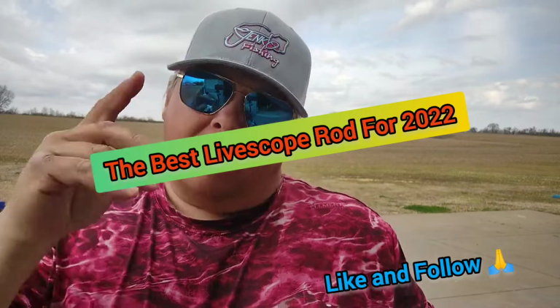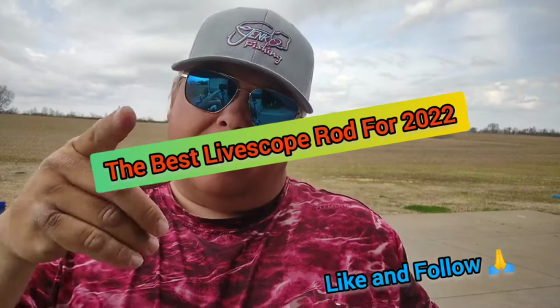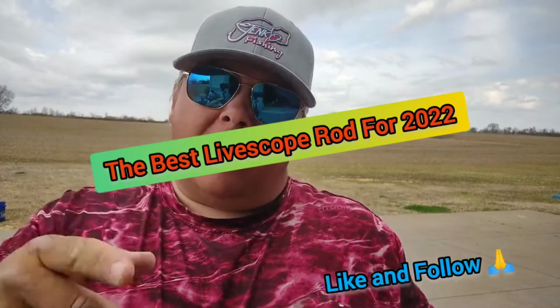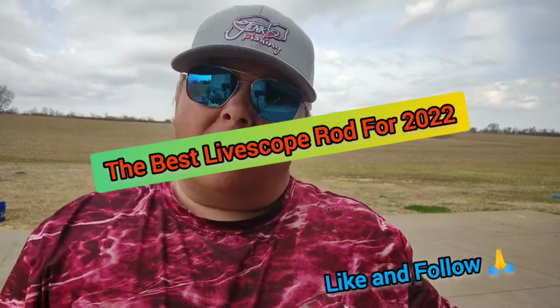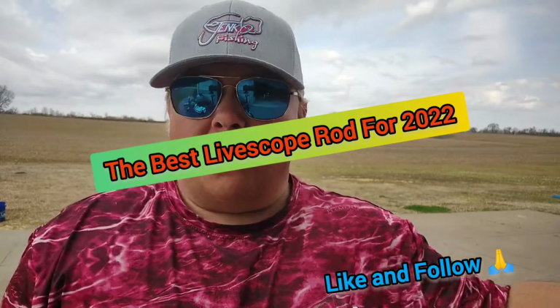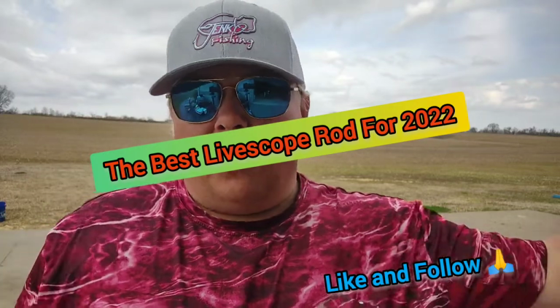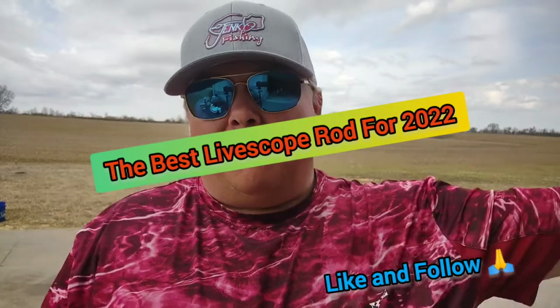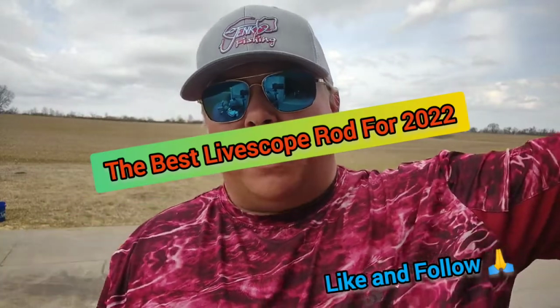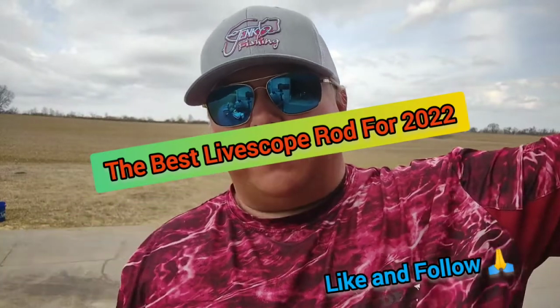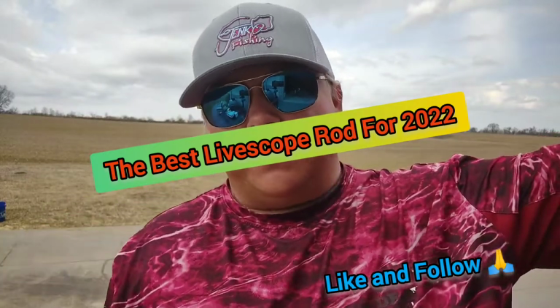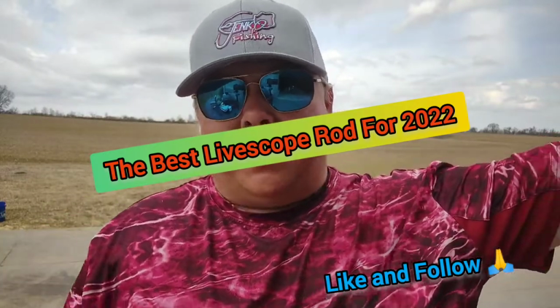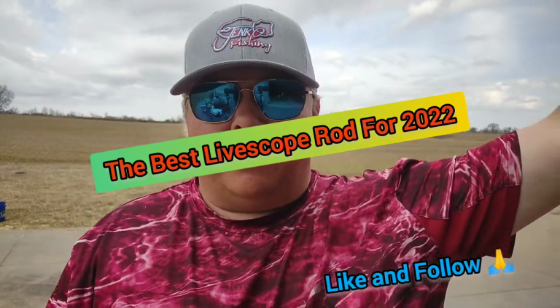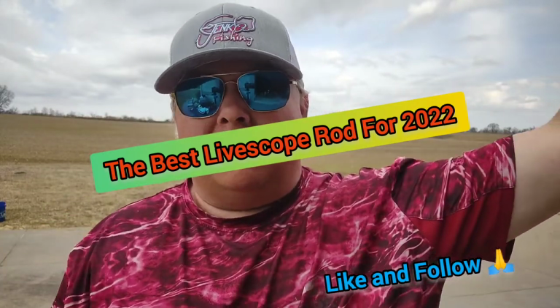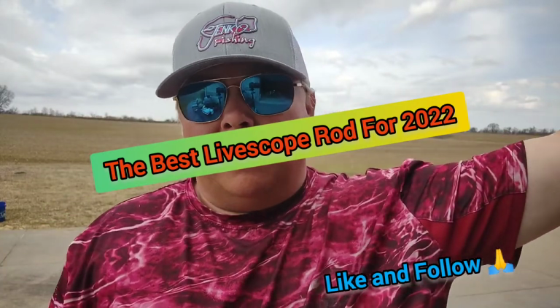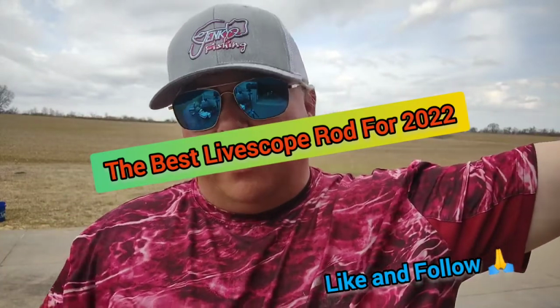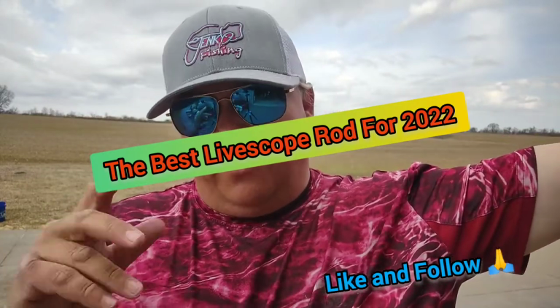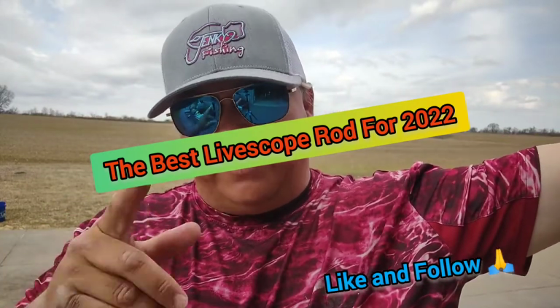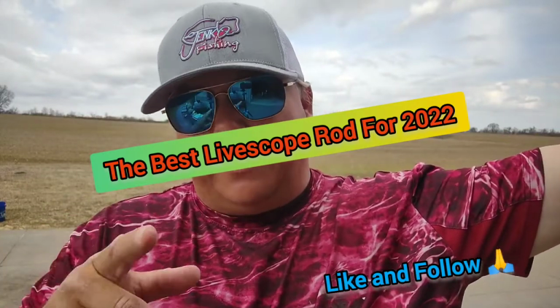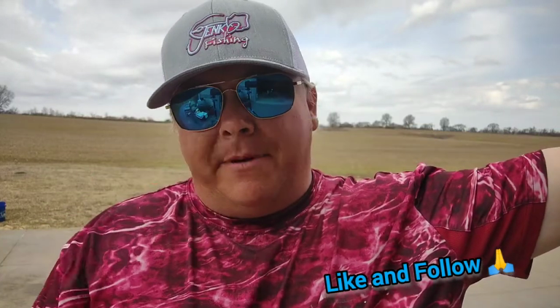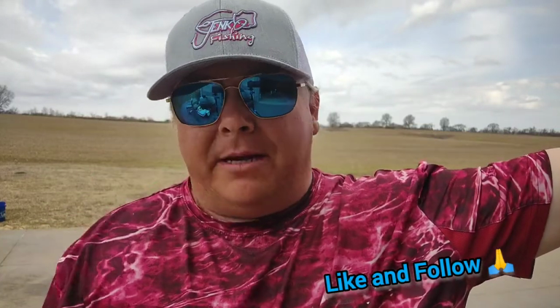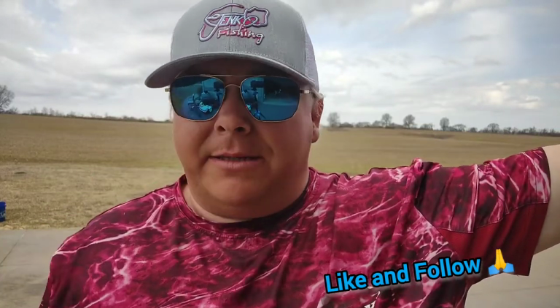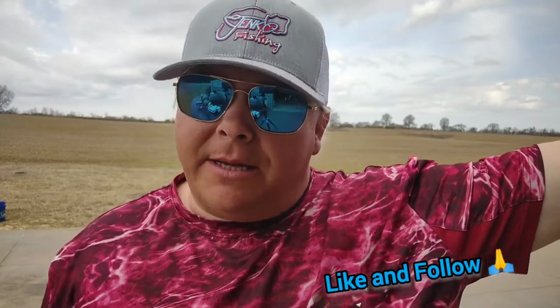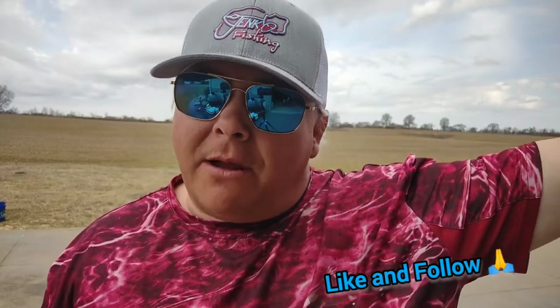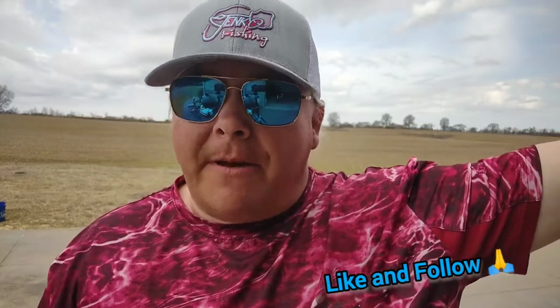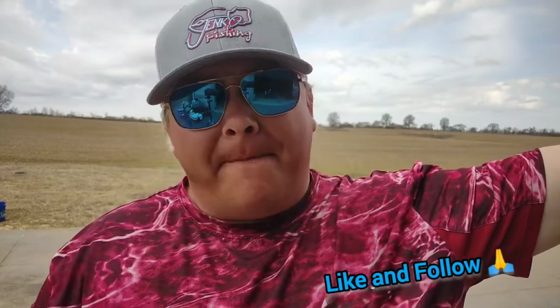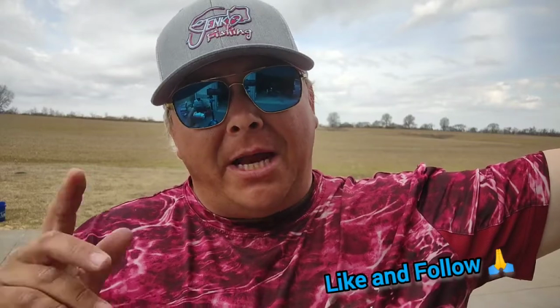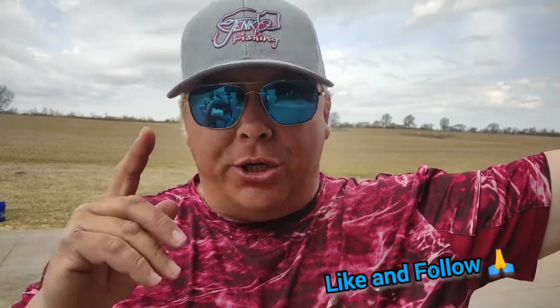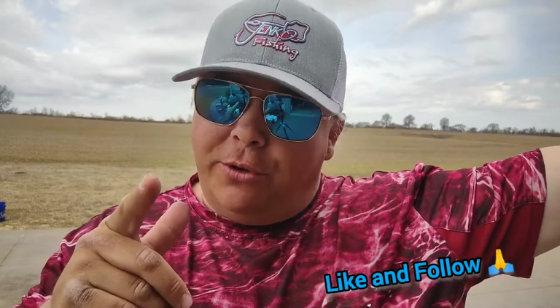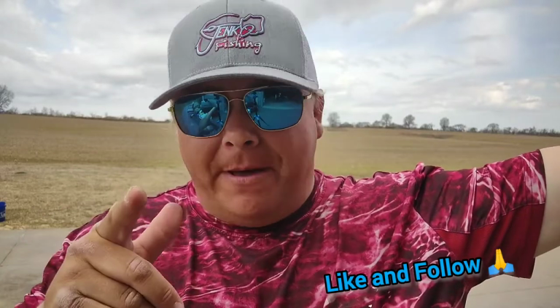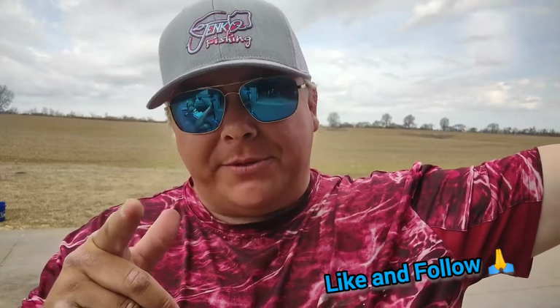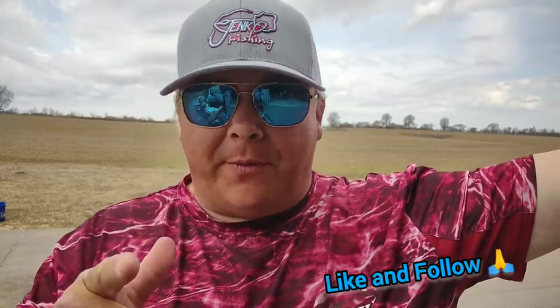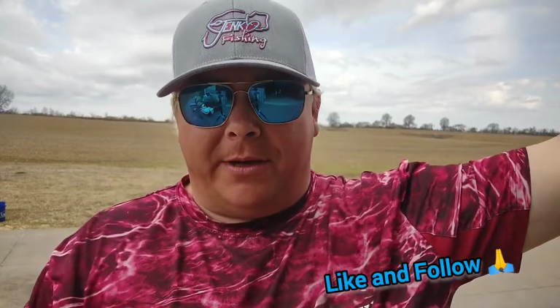Hey y'all, welcome back to the channel. I want to take a minute and tell y'all about my new best friend.